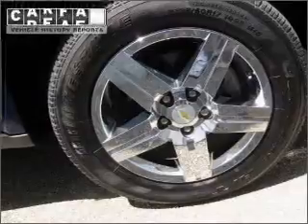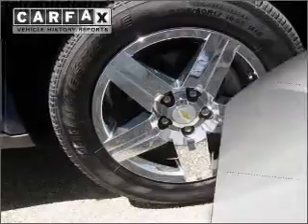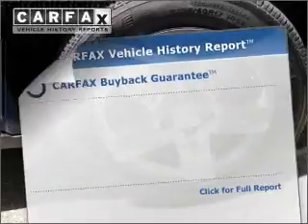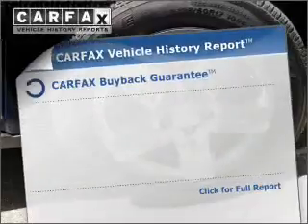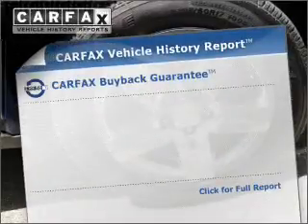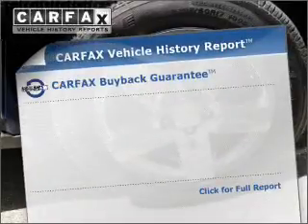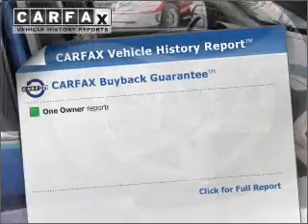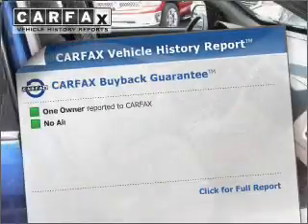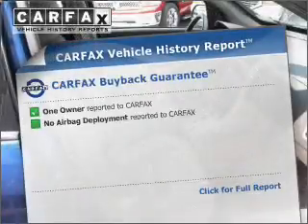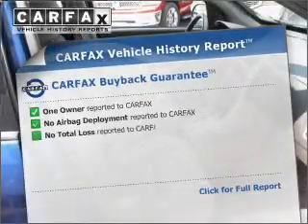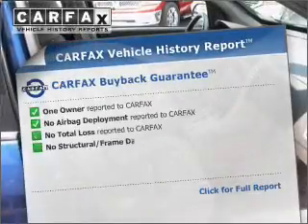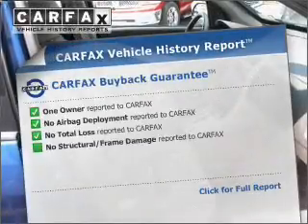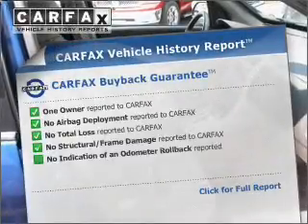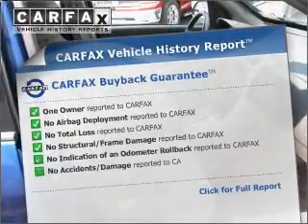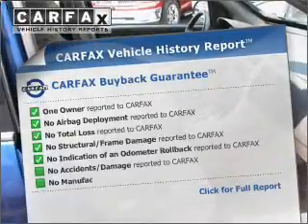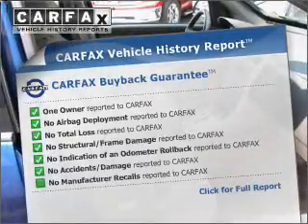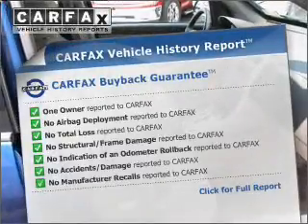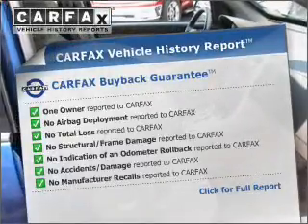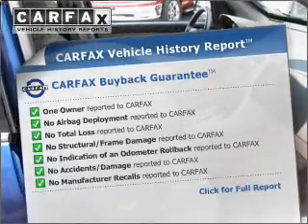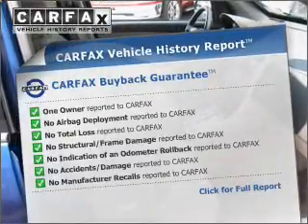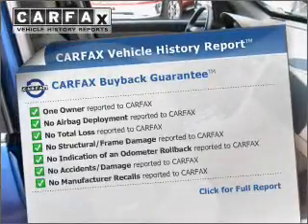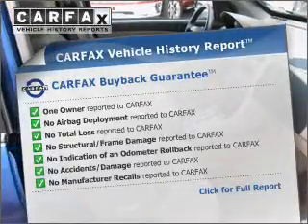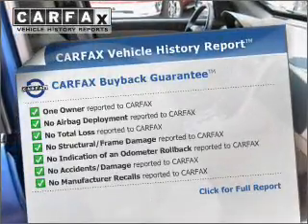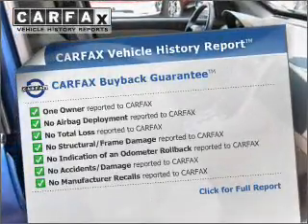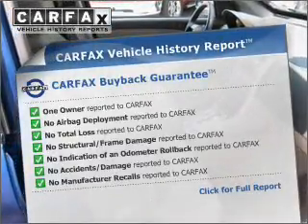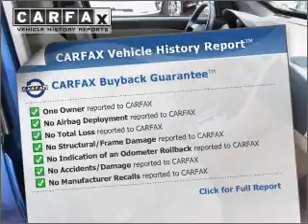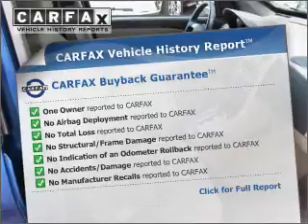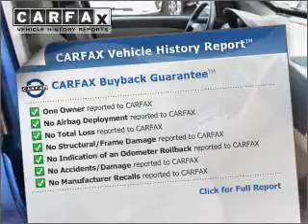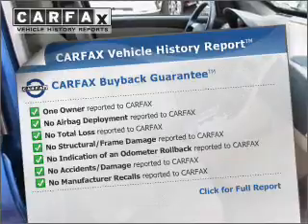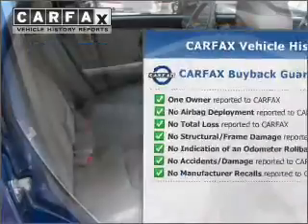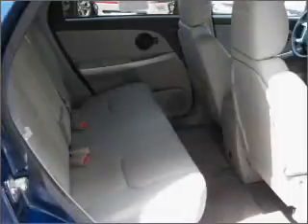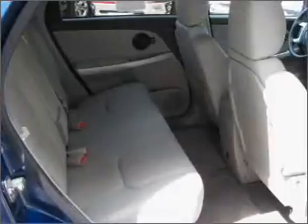Carfax has offered to provide you with peace of mind. Let us put you in the driver's seat today. Call or click to contact us.